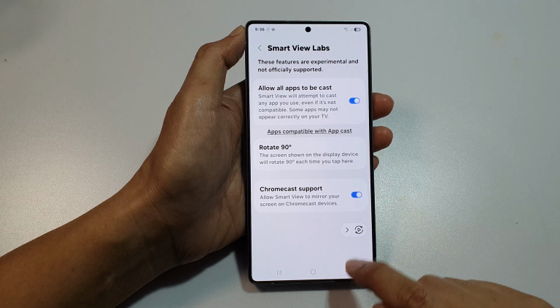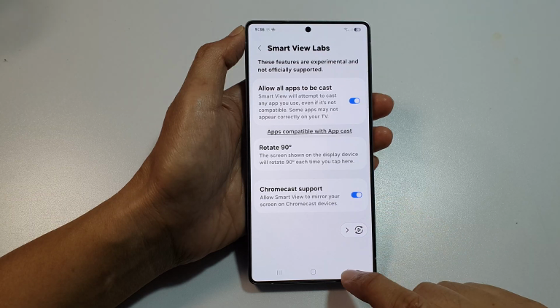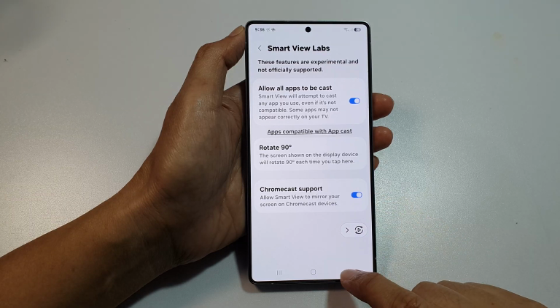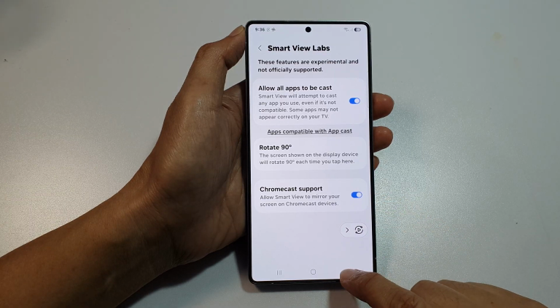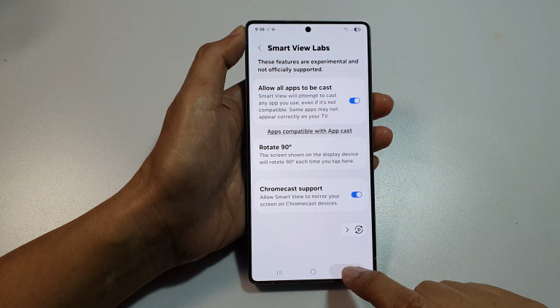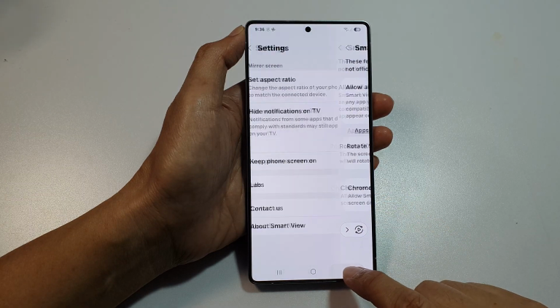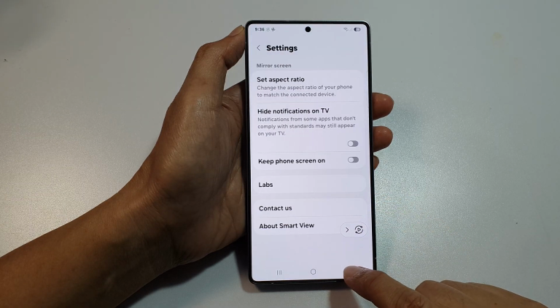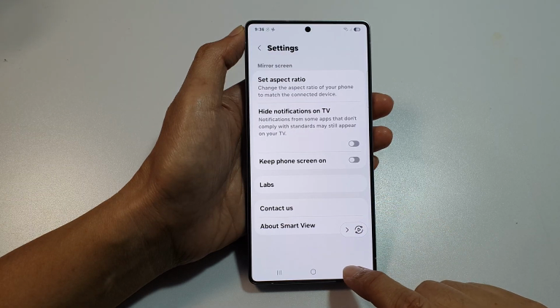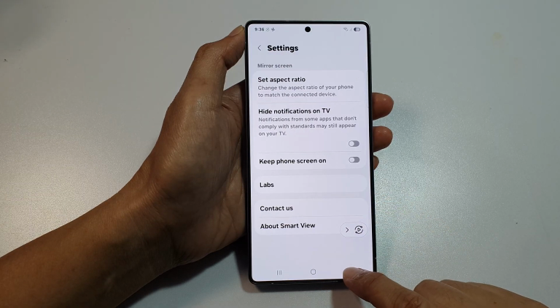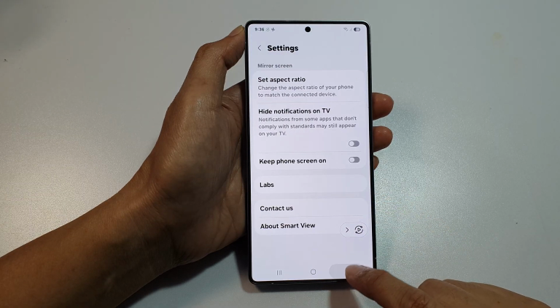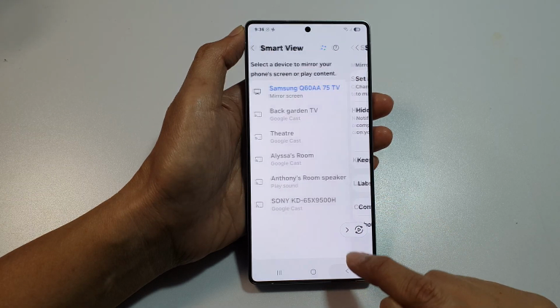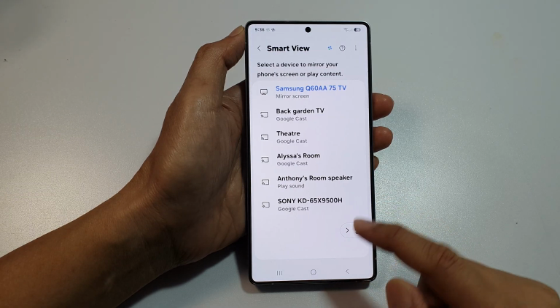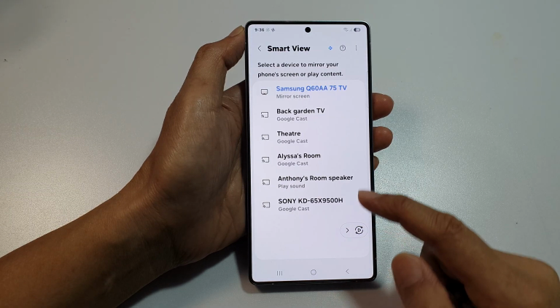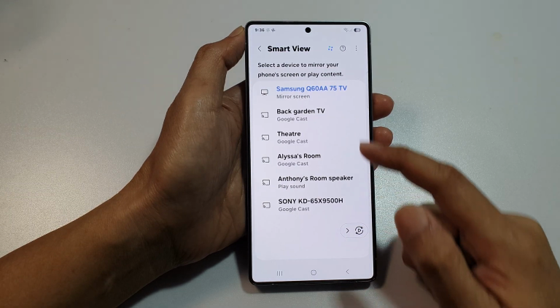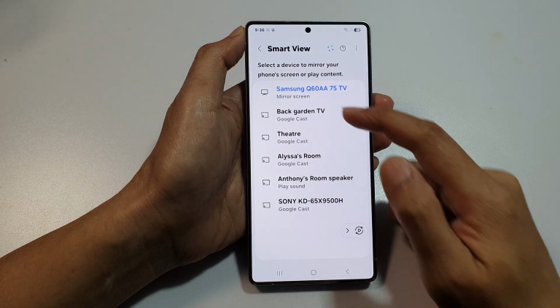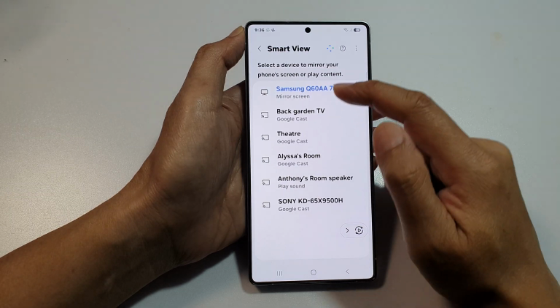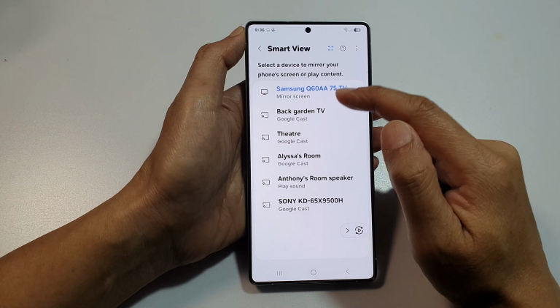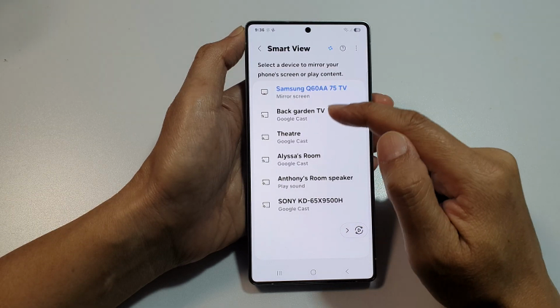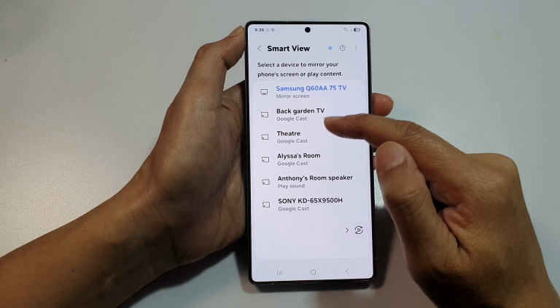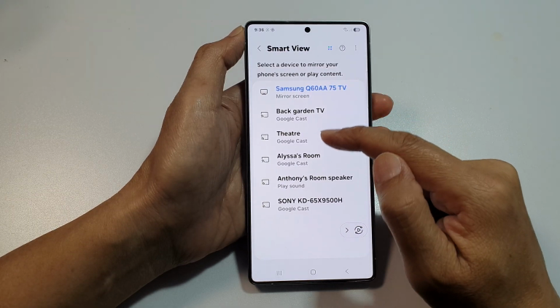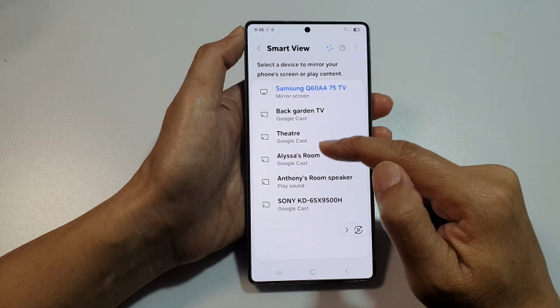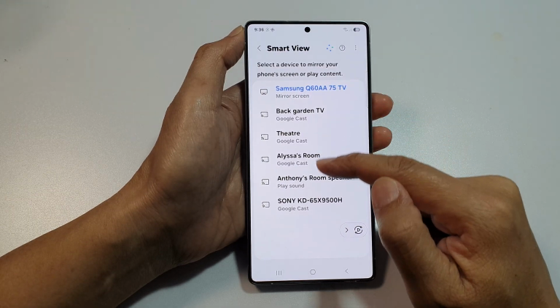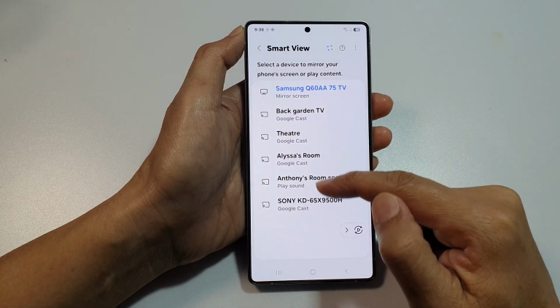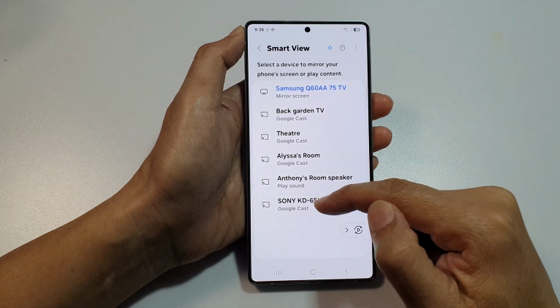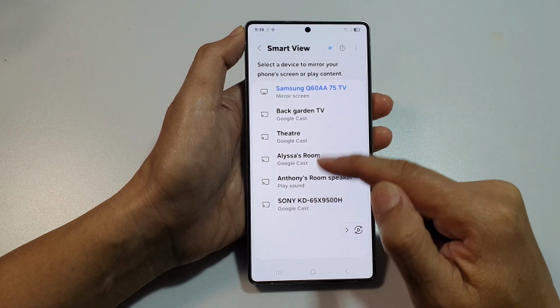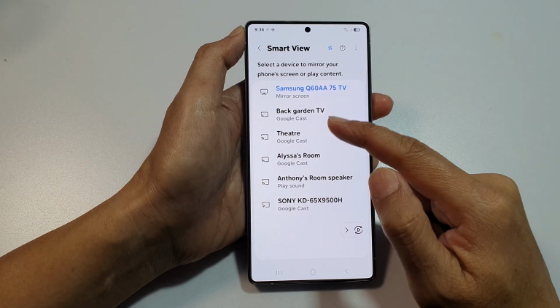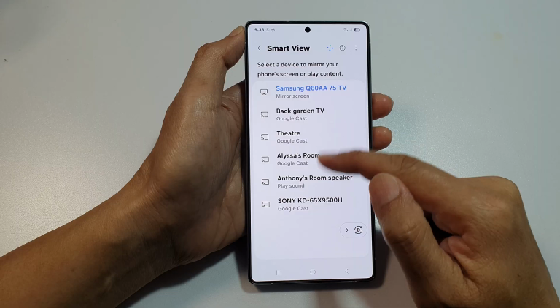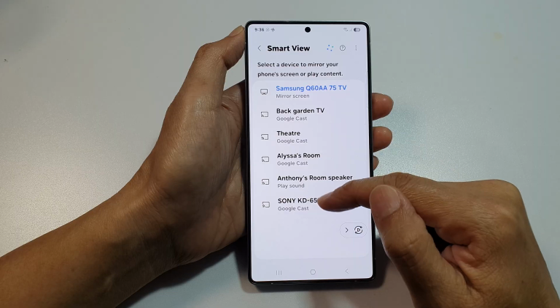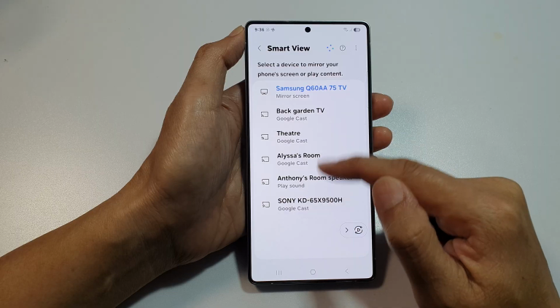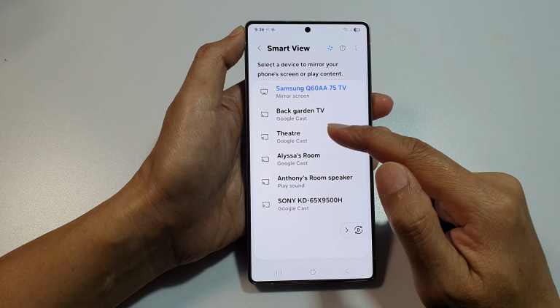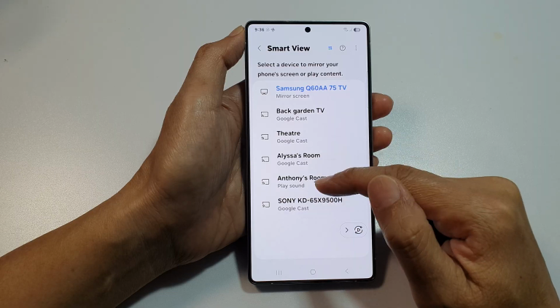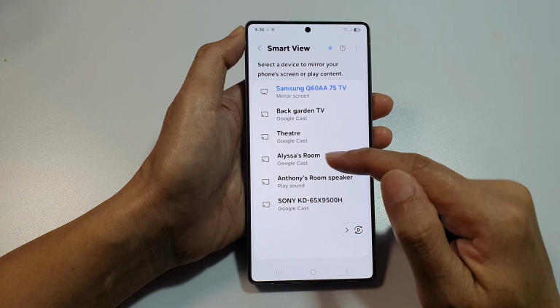Now, if we go back to Smart View, you'll see there are more devices available for you to cast.